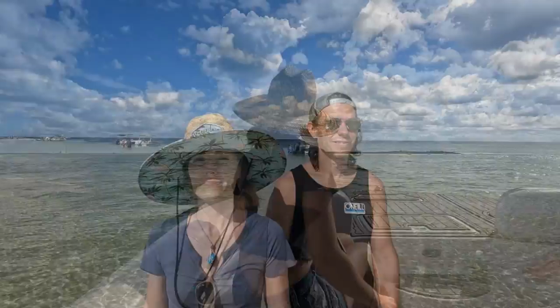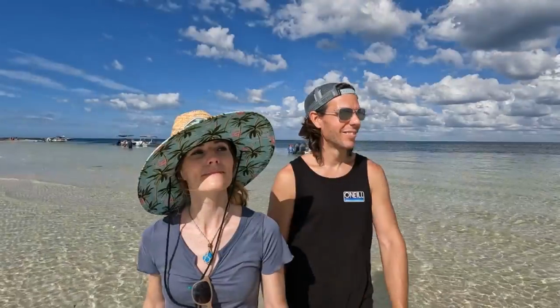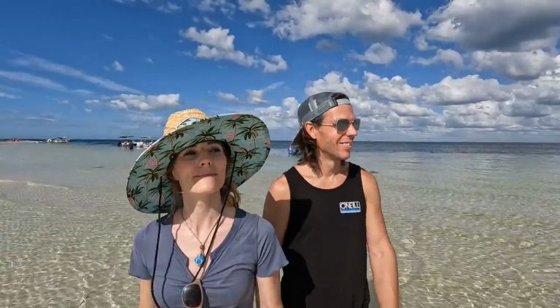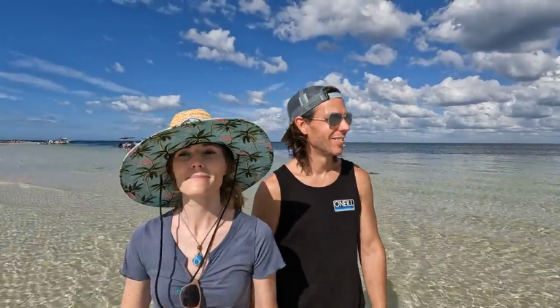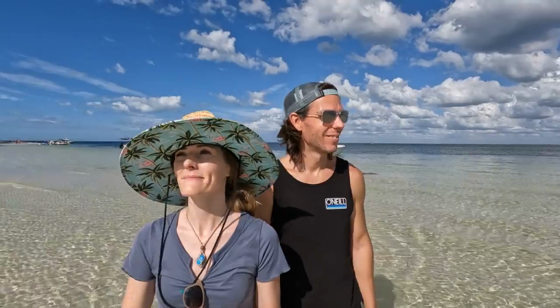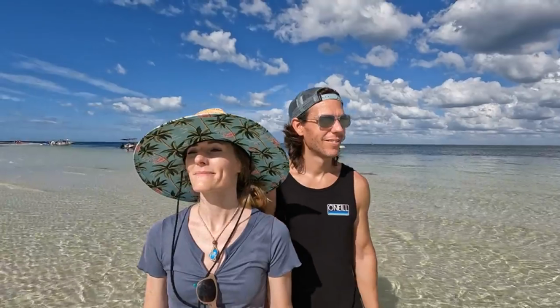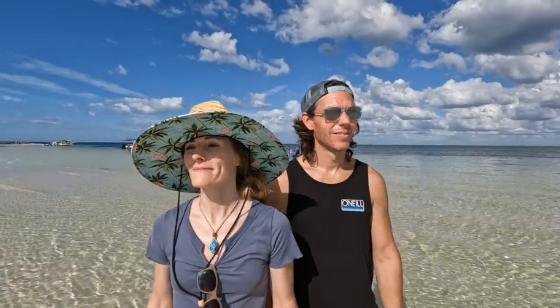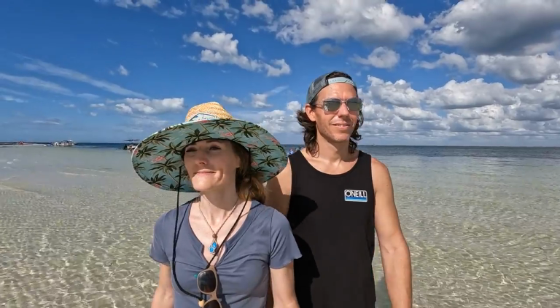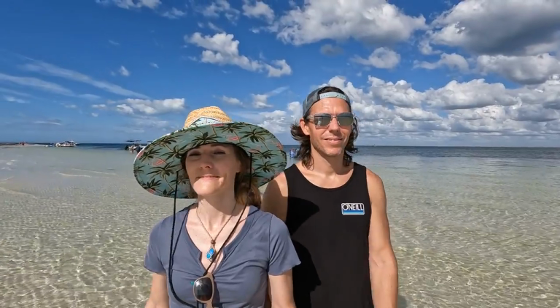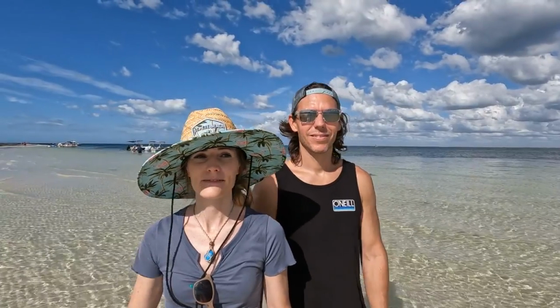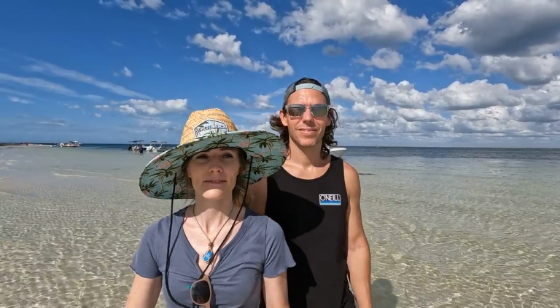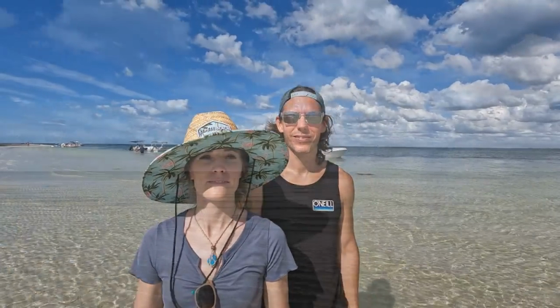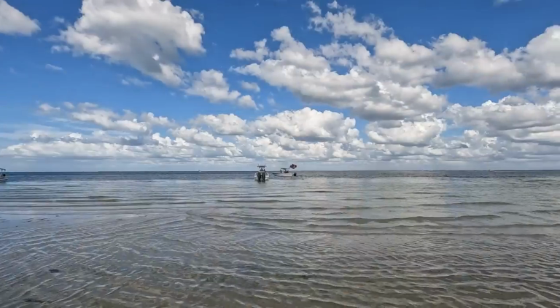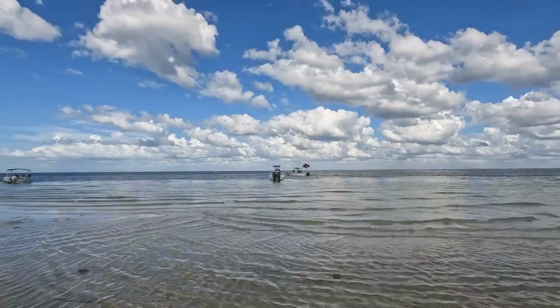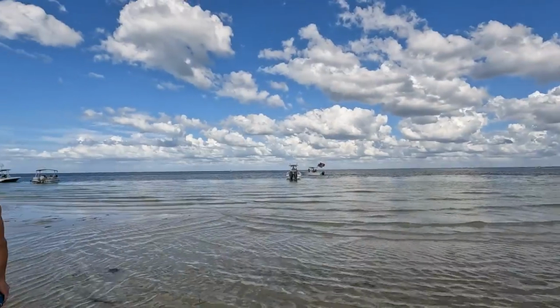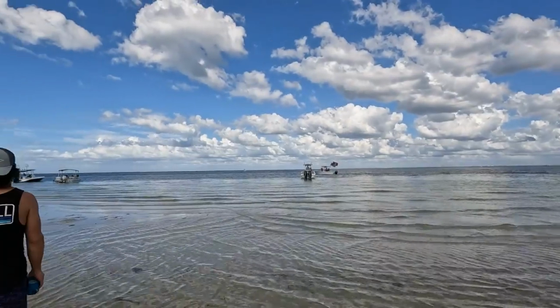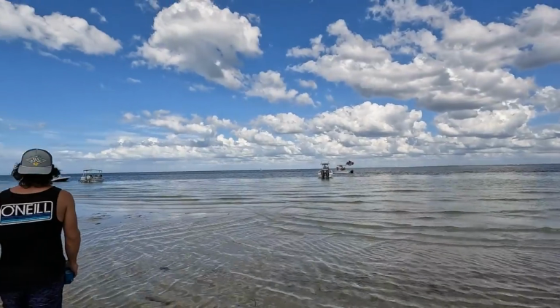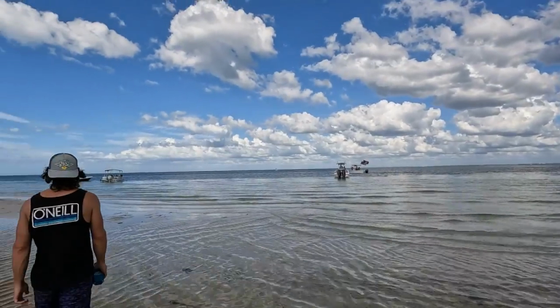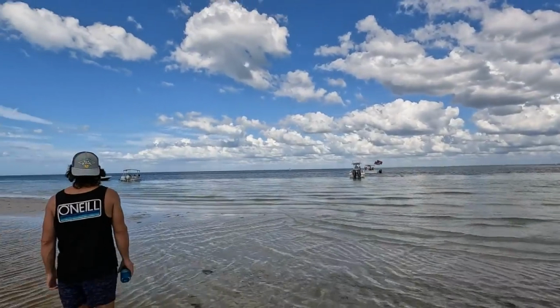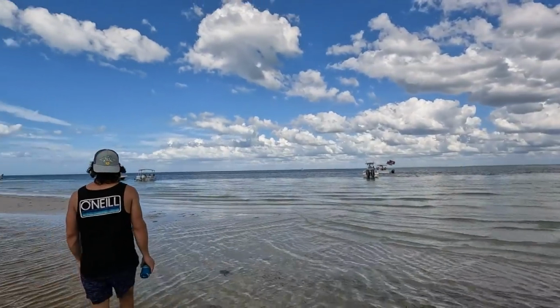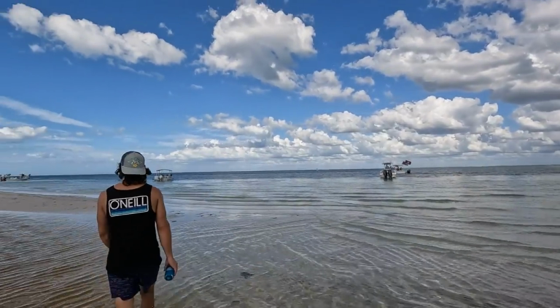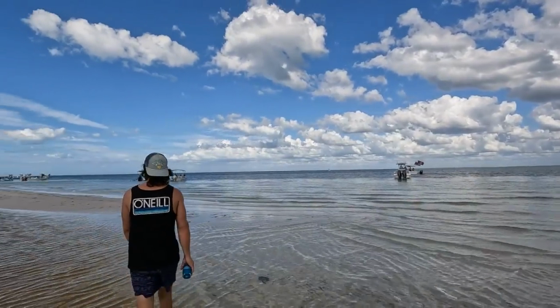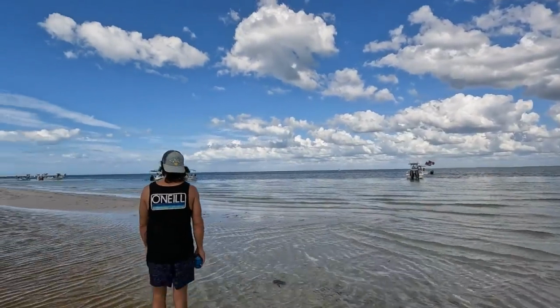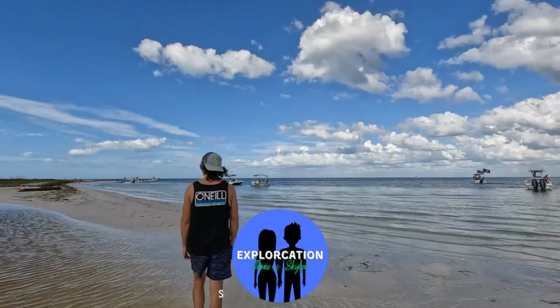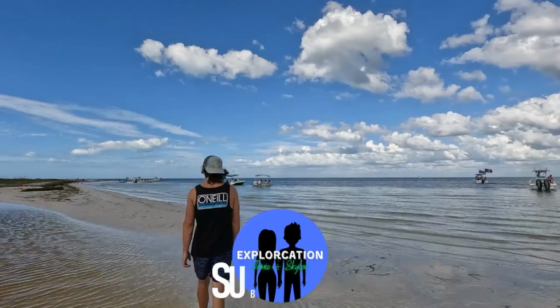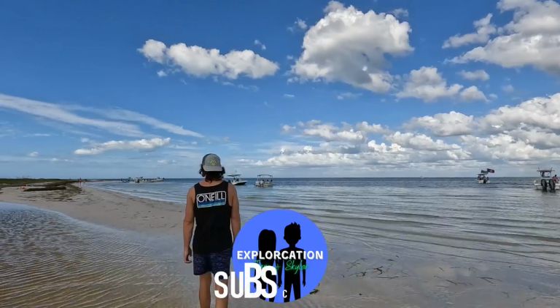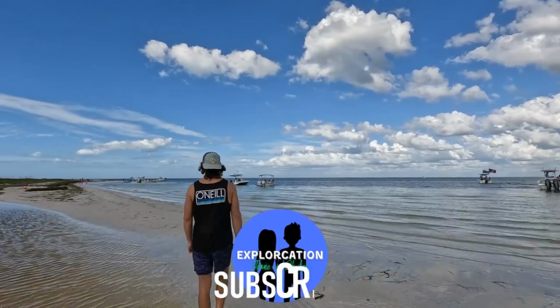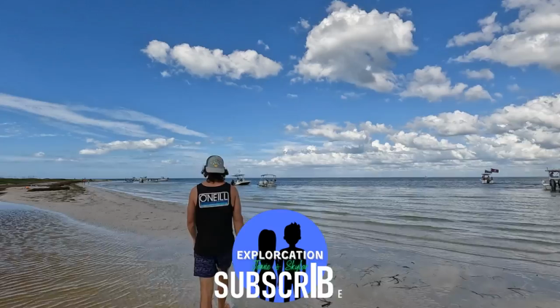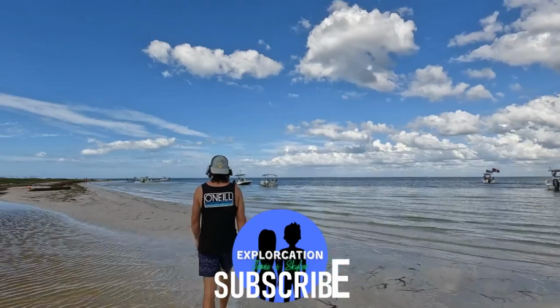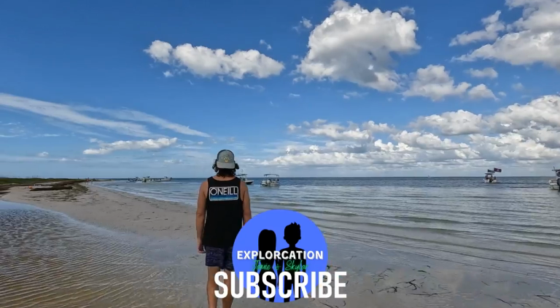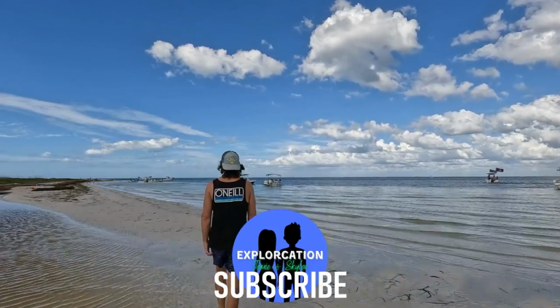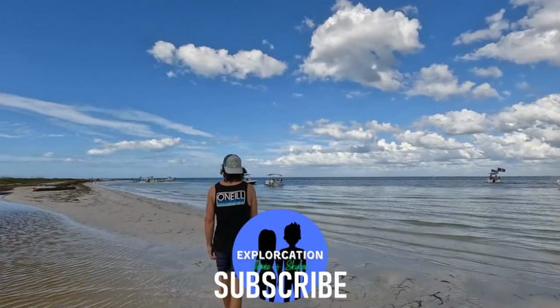If you're enjoying this video so far and want to see many more Florida islands and beaches, be sure to subscribe and turn the notifications on.